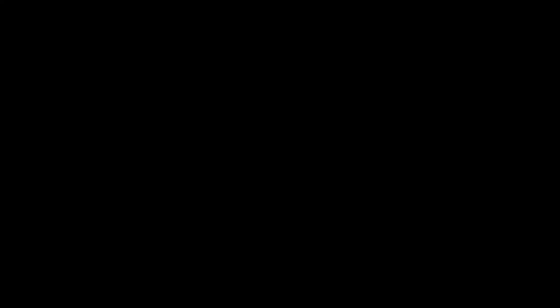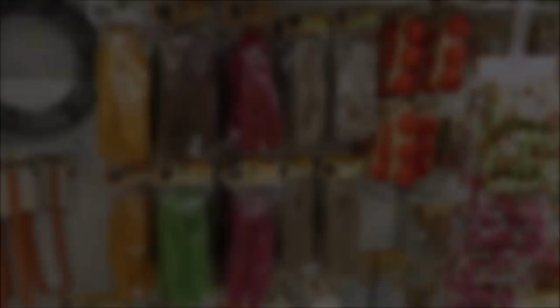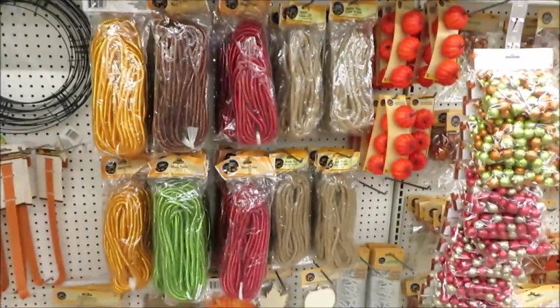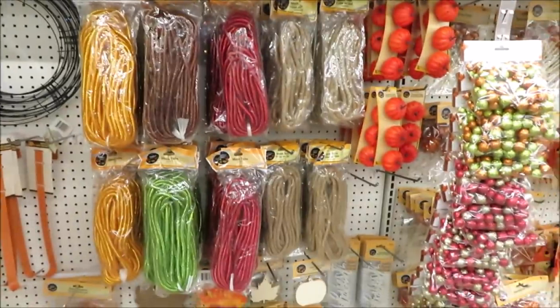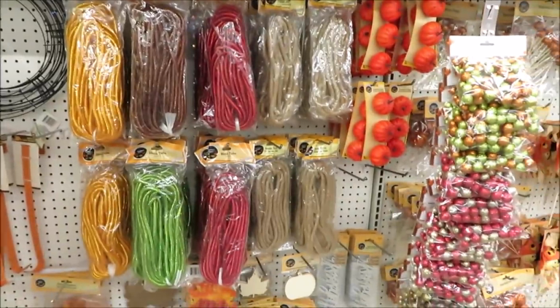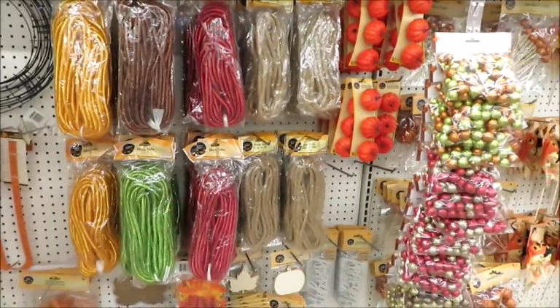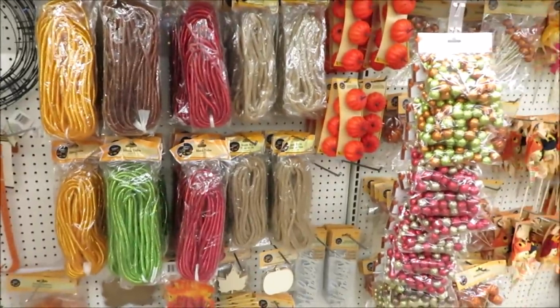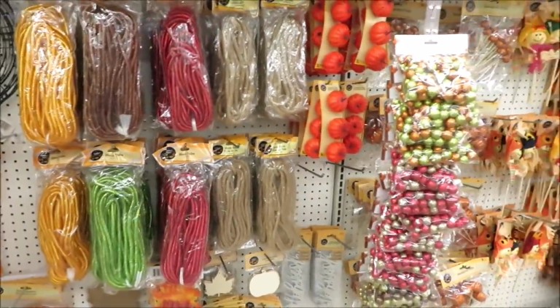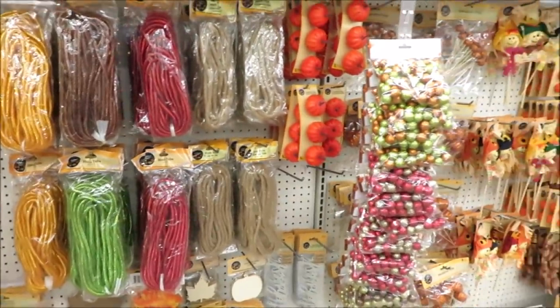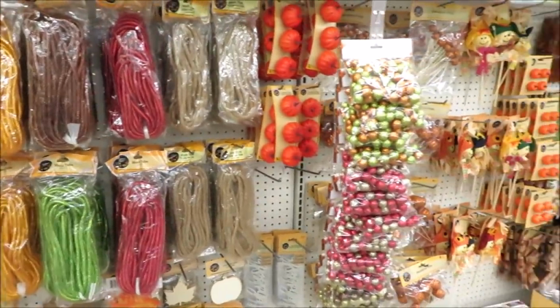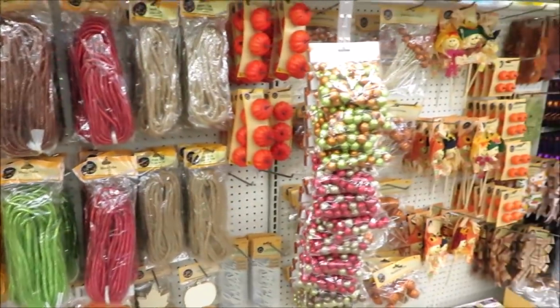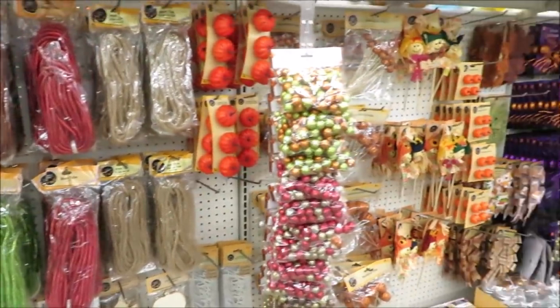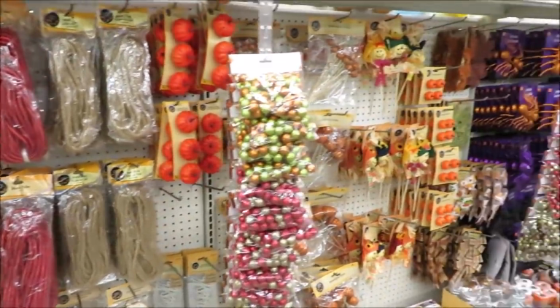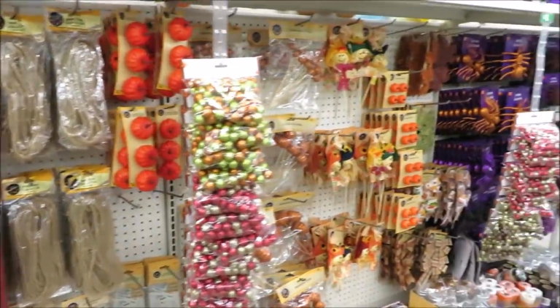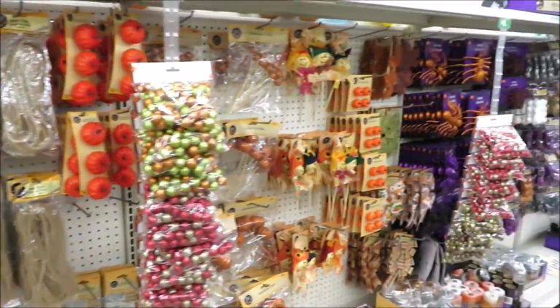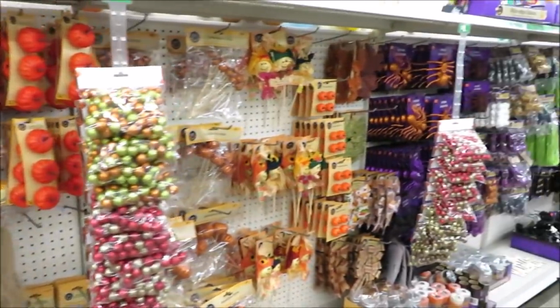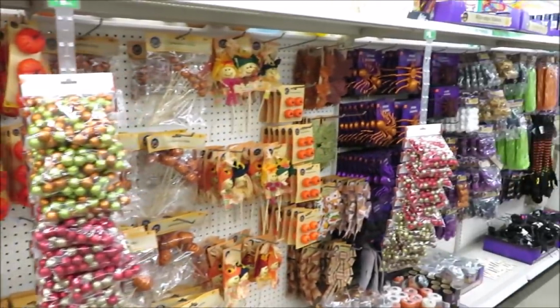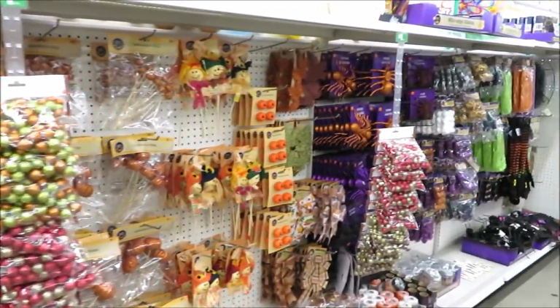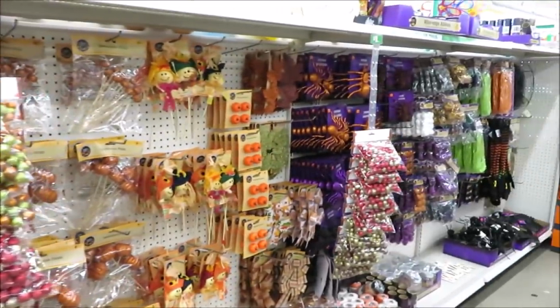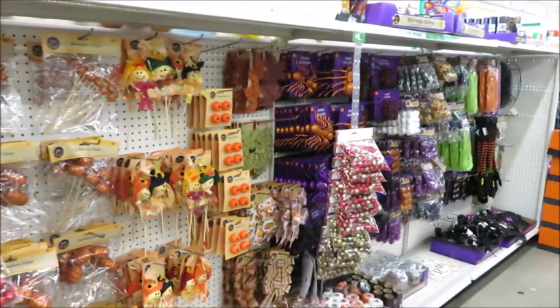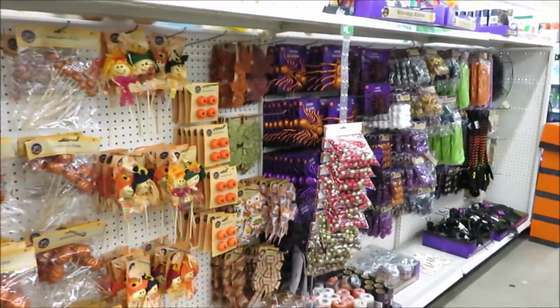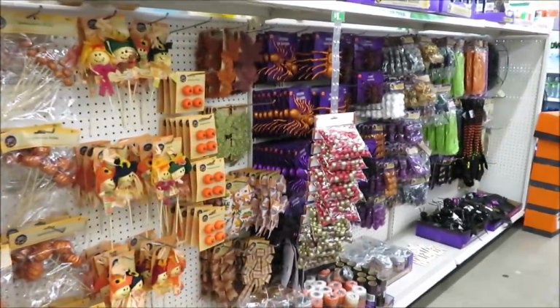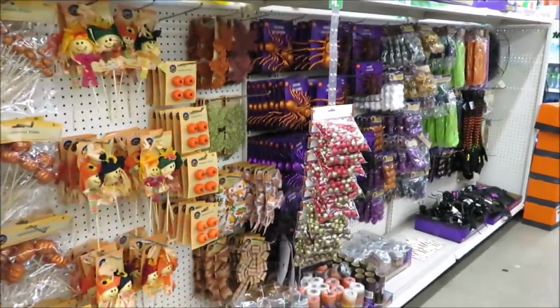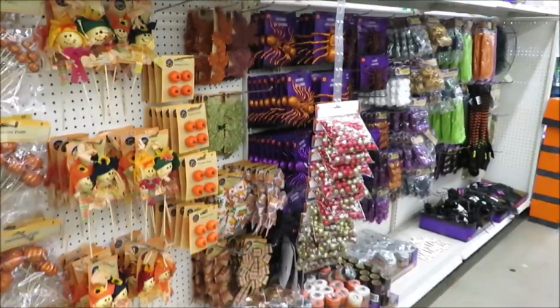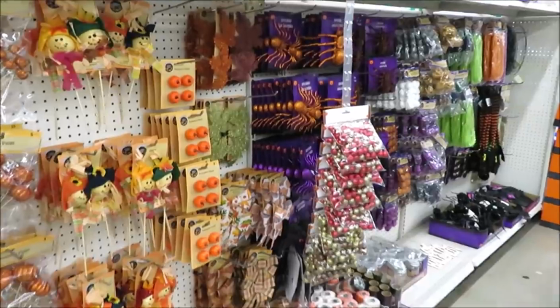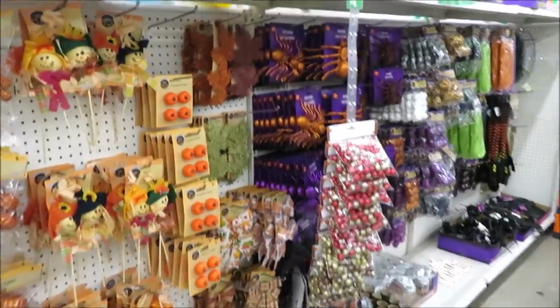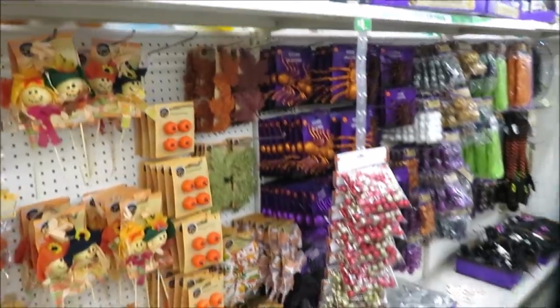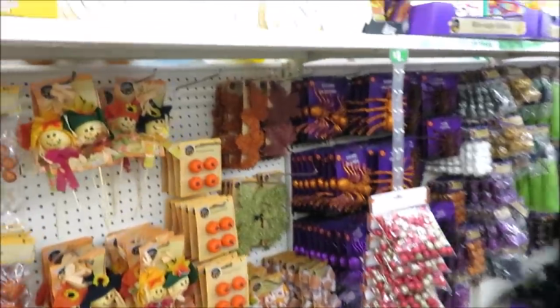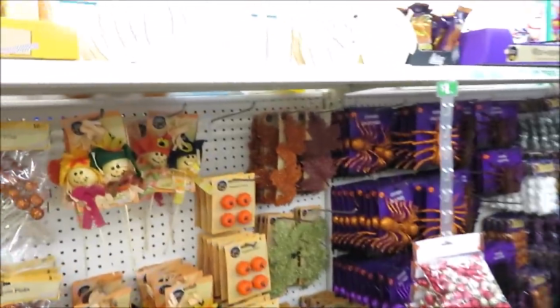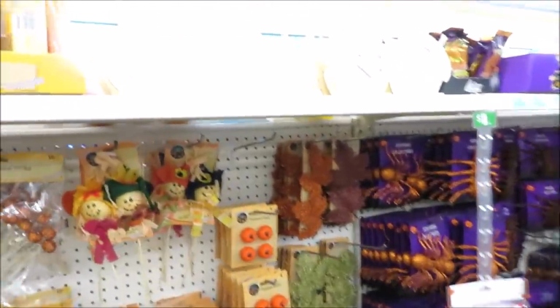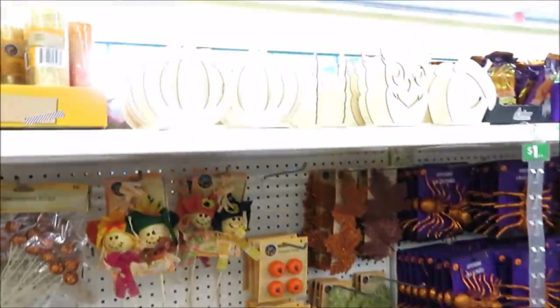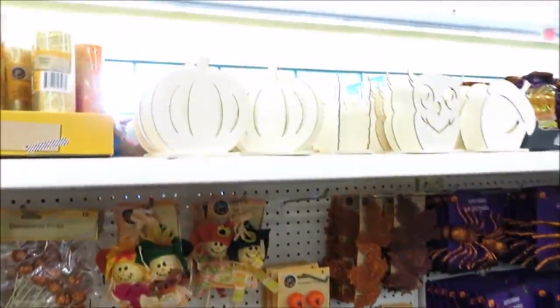Hi friends, it's Auntie Cuckoo! I am back in the Dollar Tree, so you know what that means — let's go shopping.